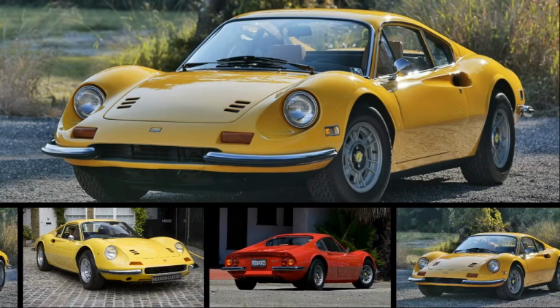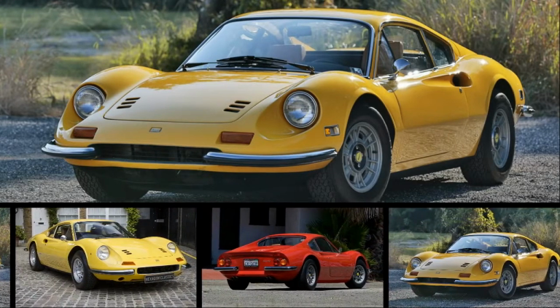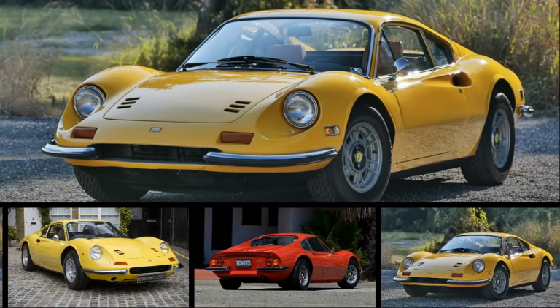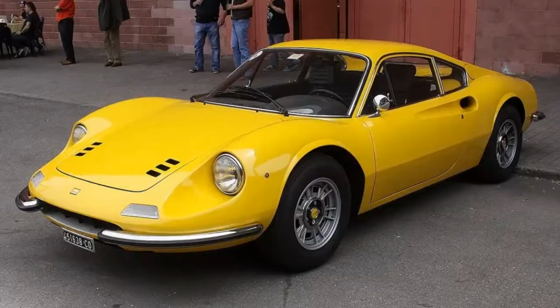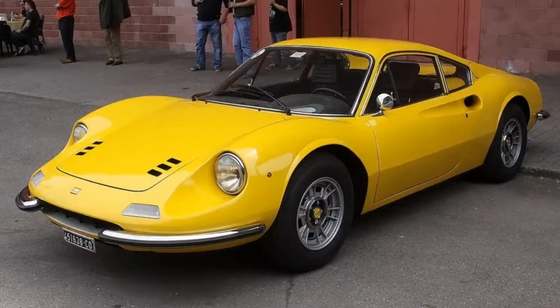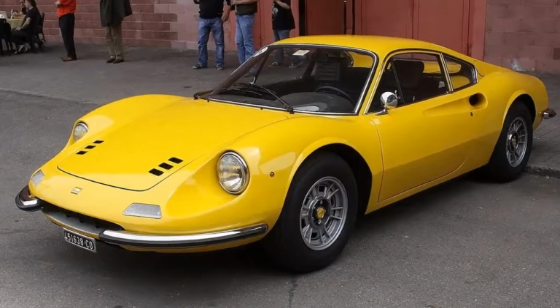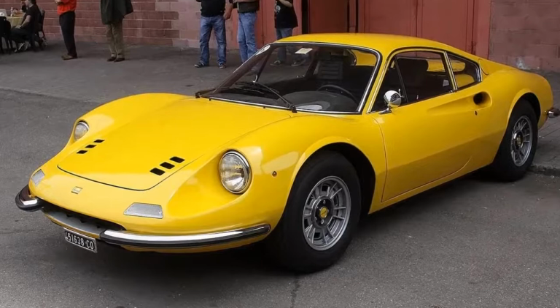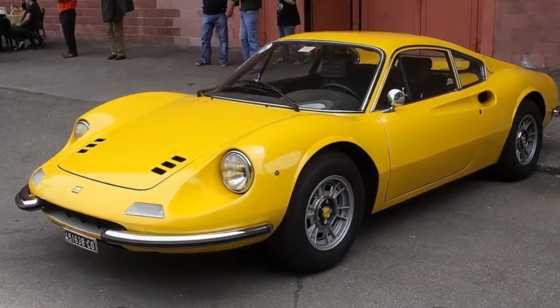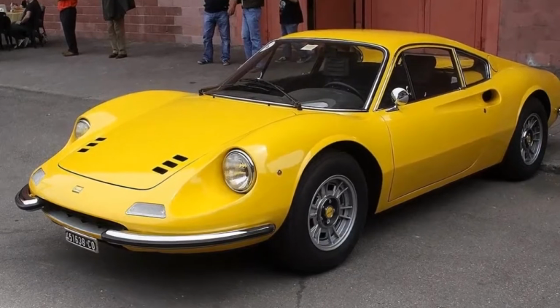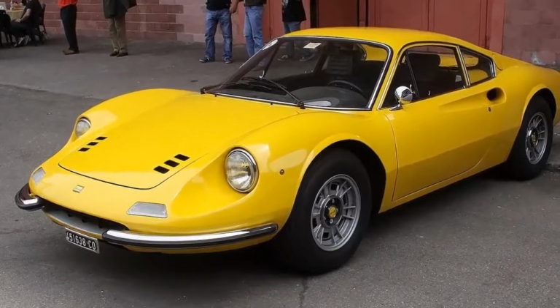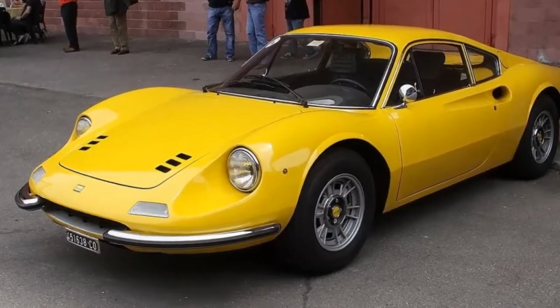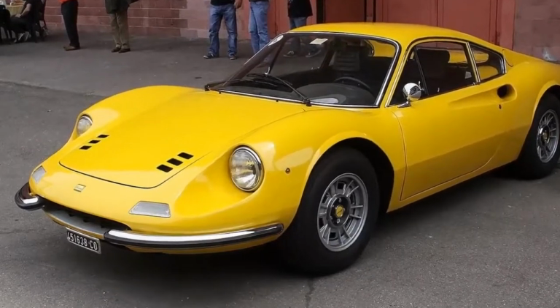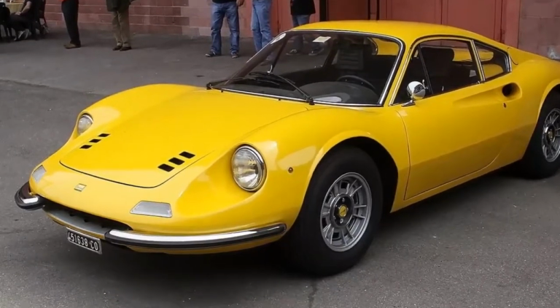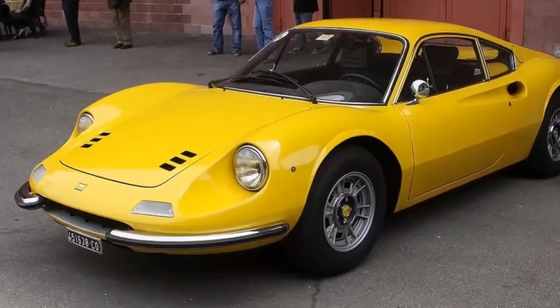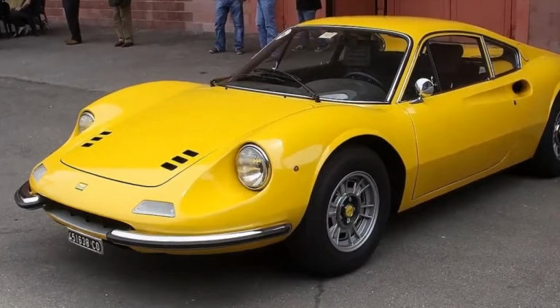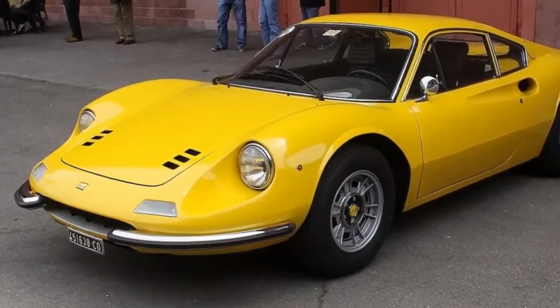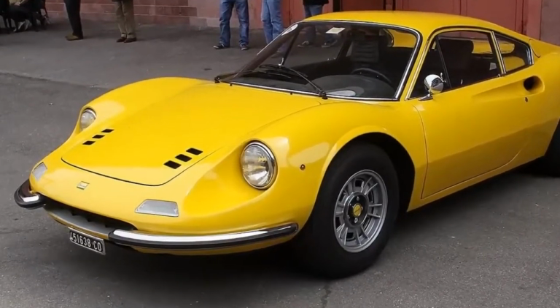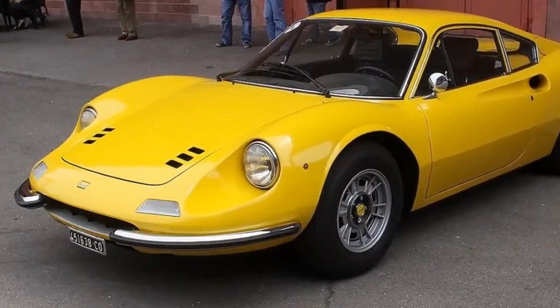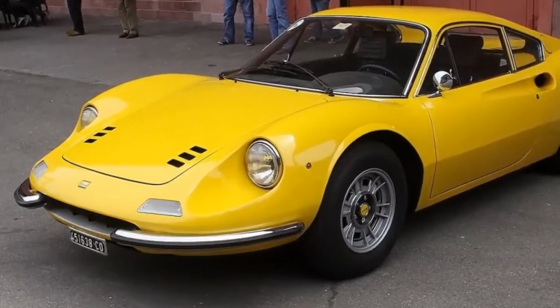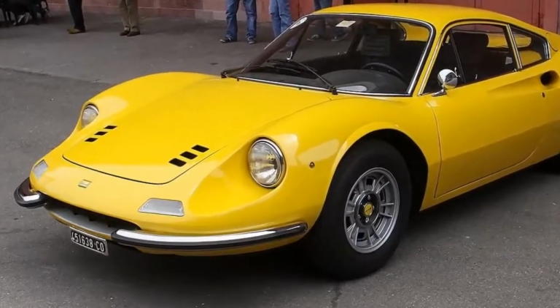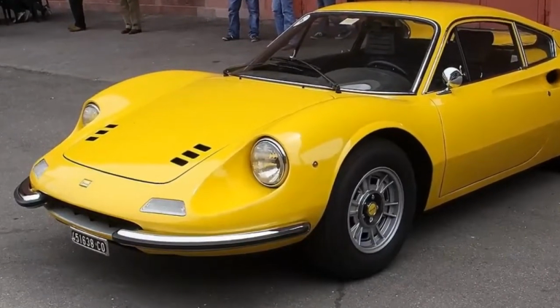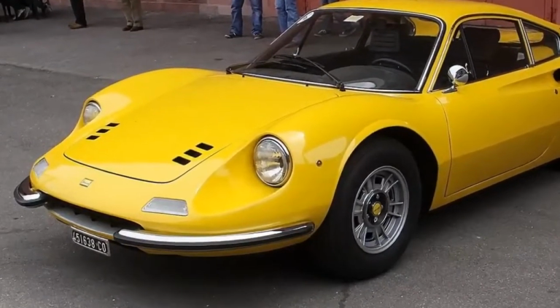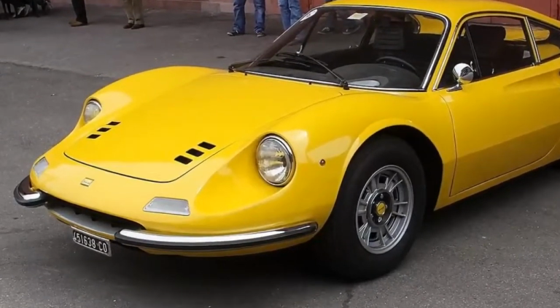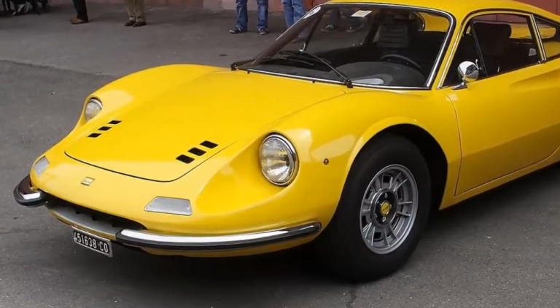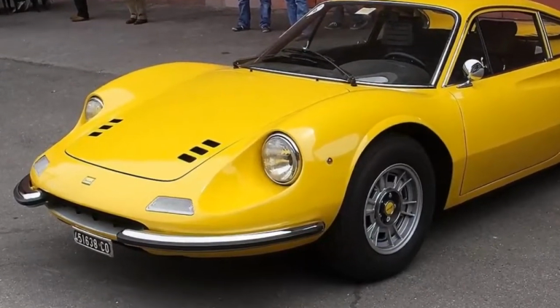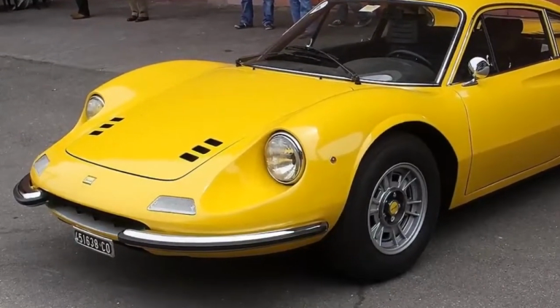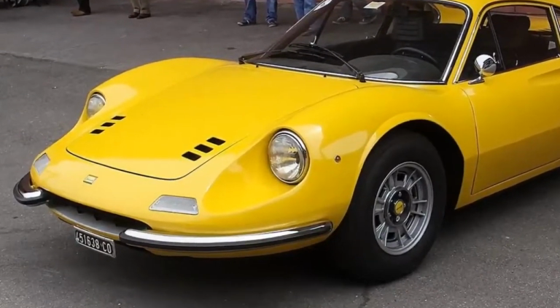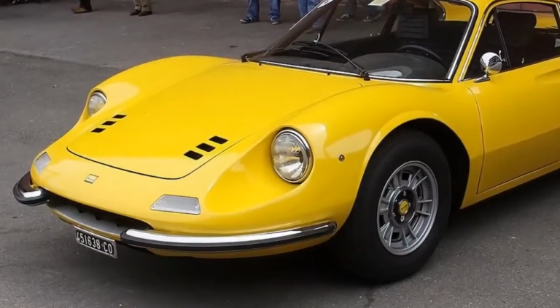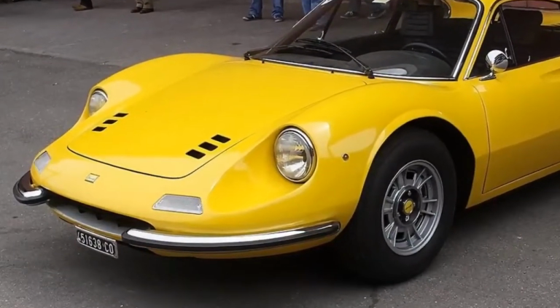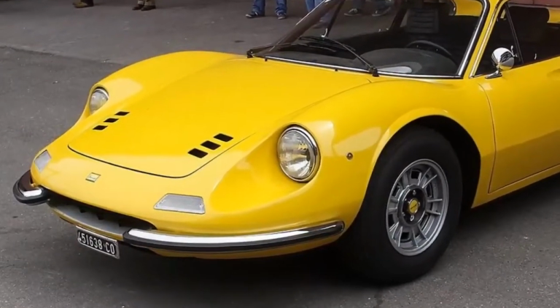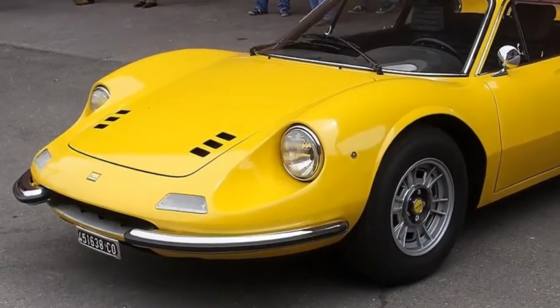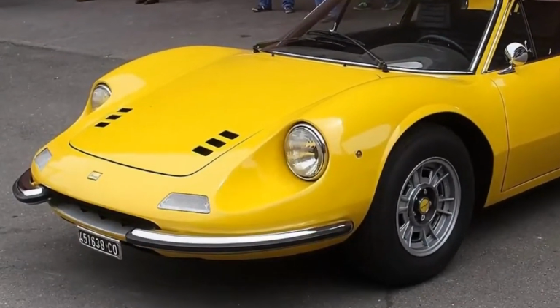Ferrari Dino 246 GT, 1970–72. Driving the classics.